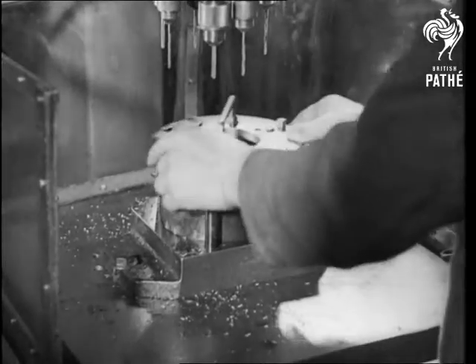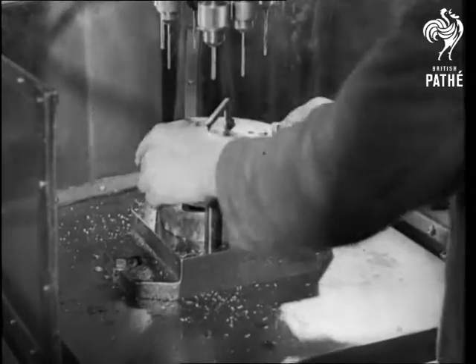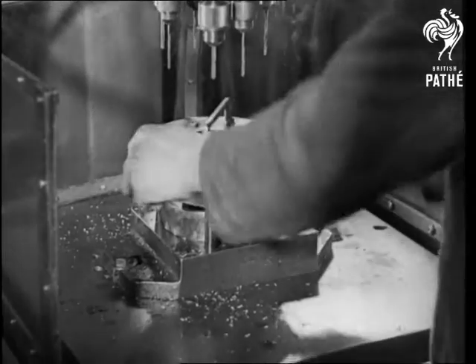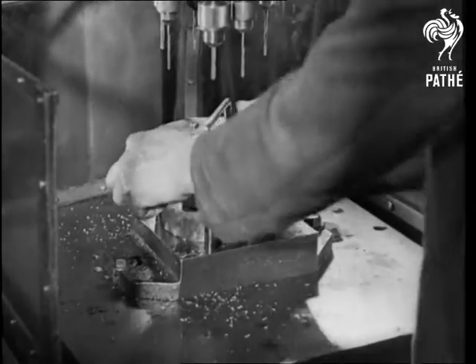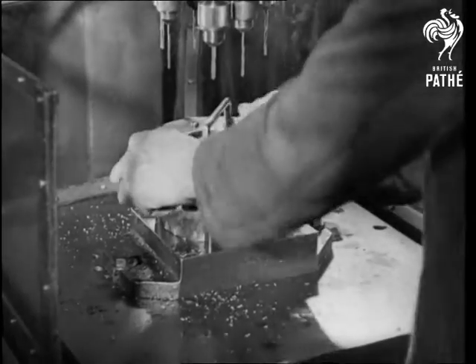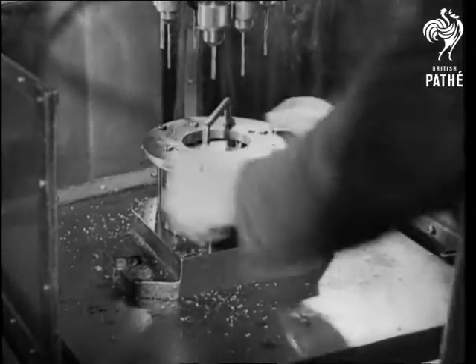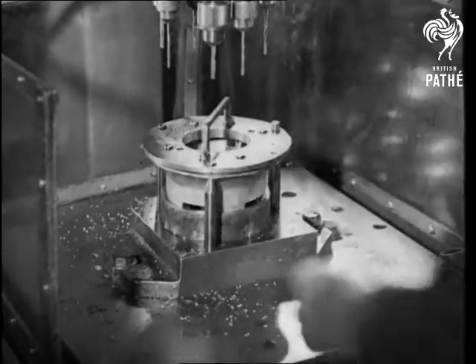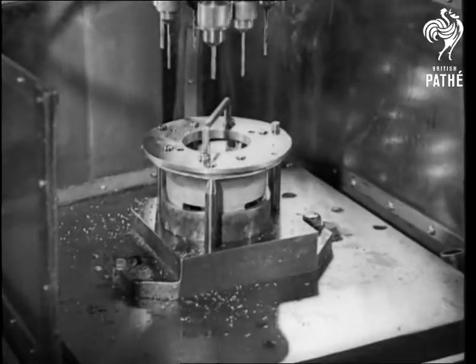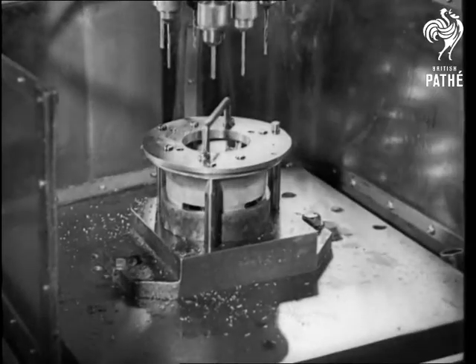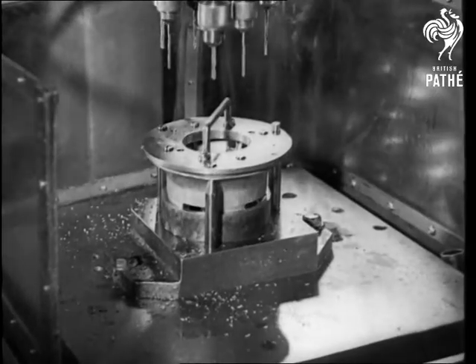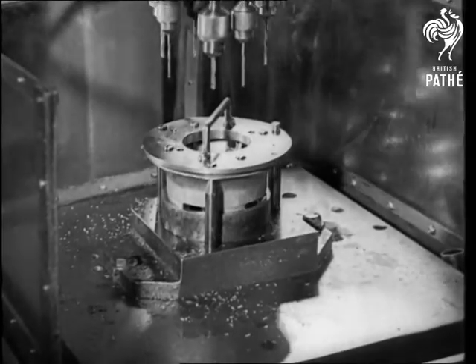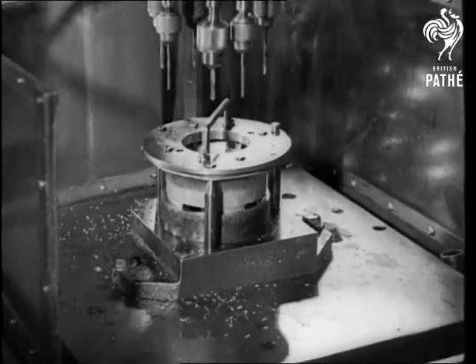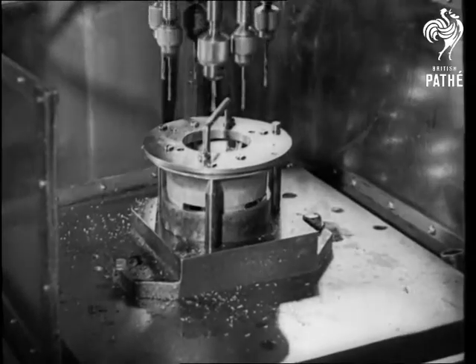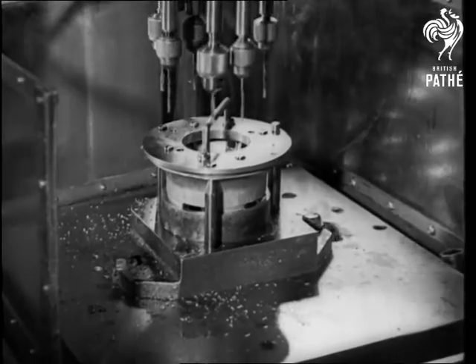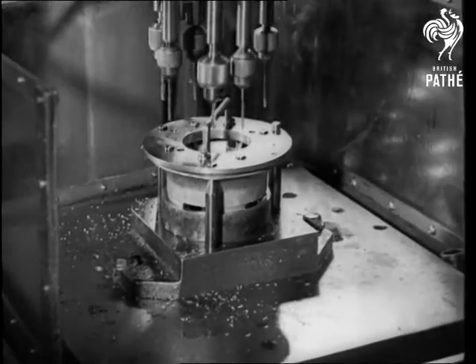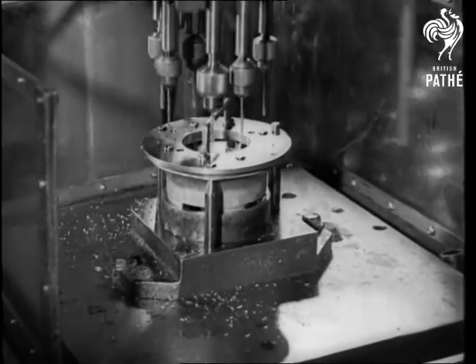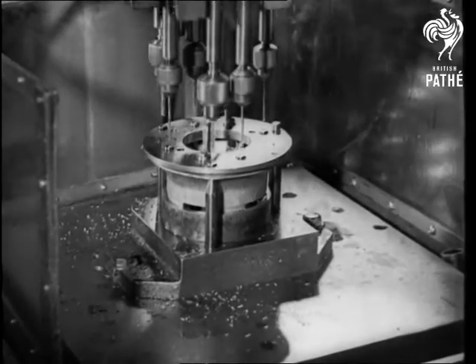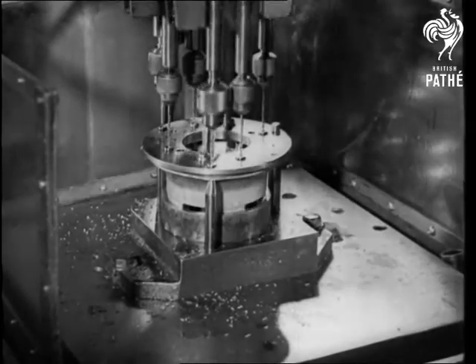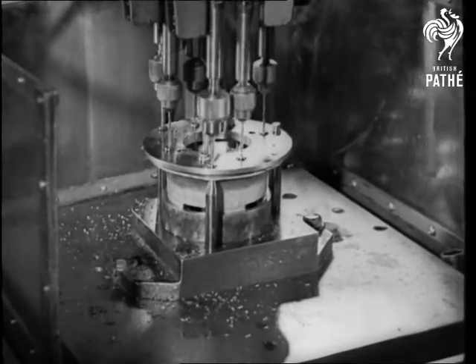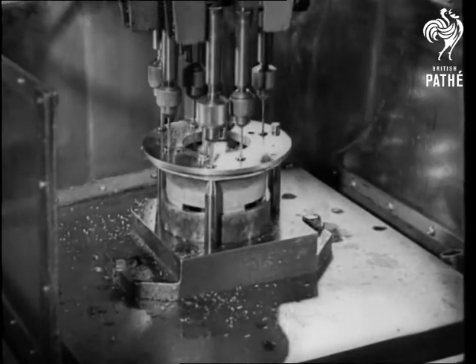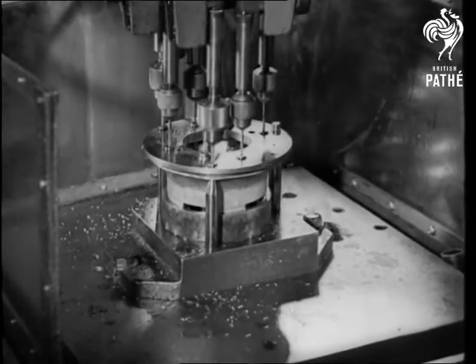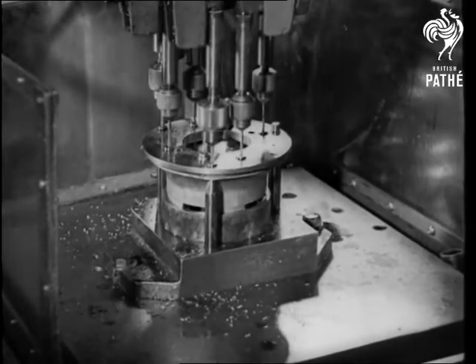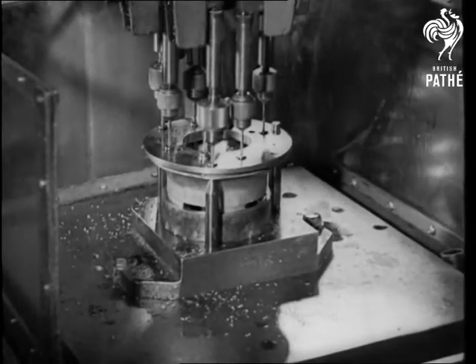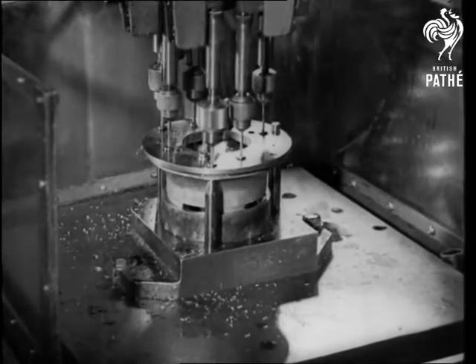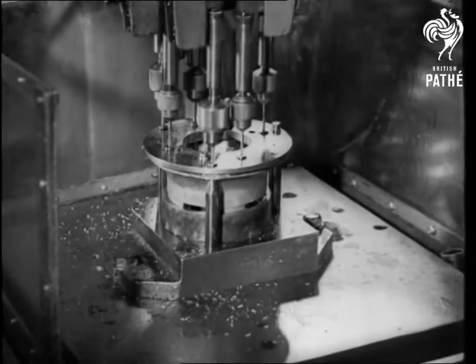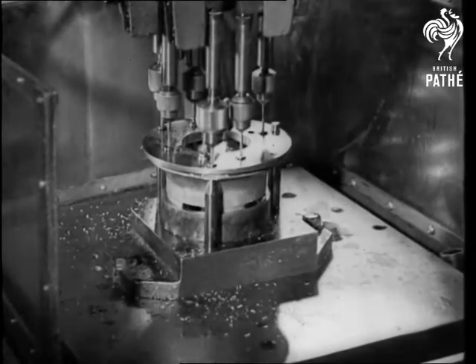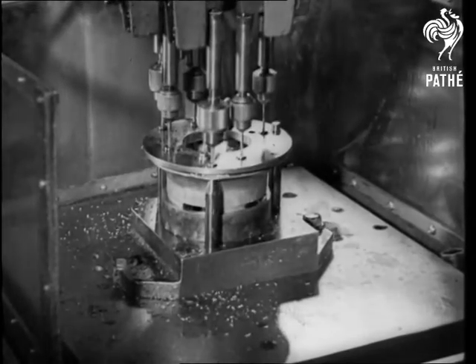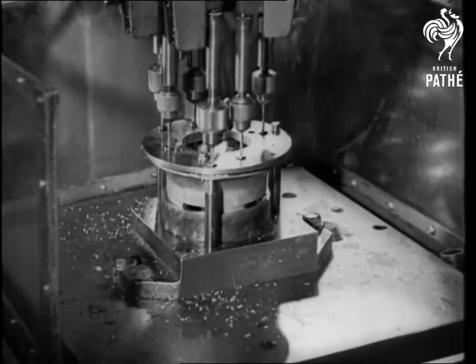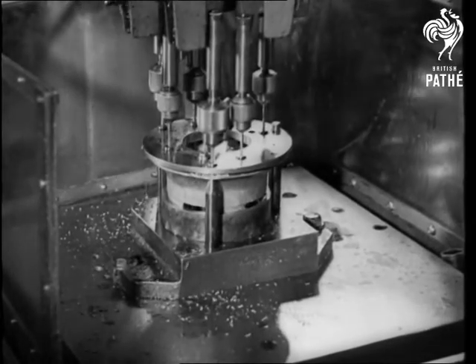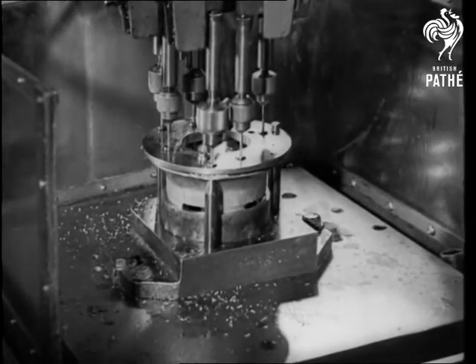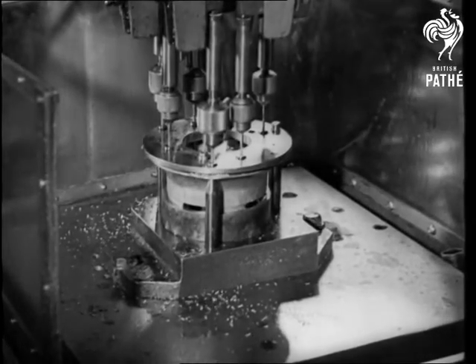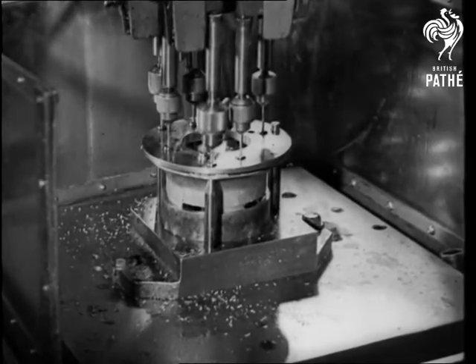Here's an idea for your dentist. This machine drills nine holes at once in the motor housing.